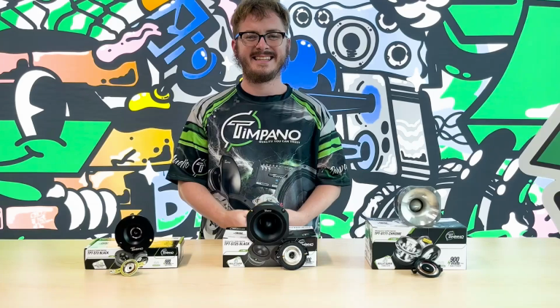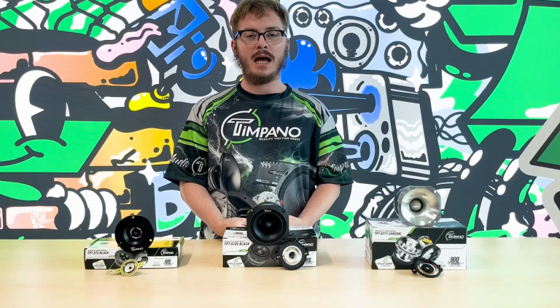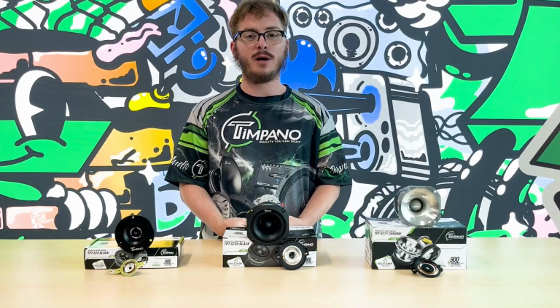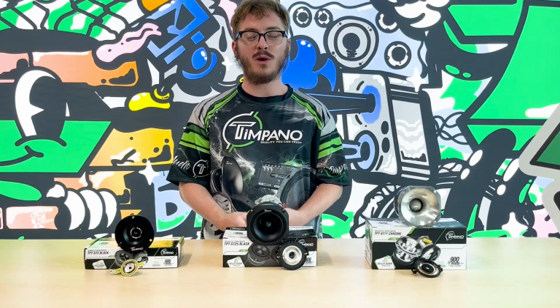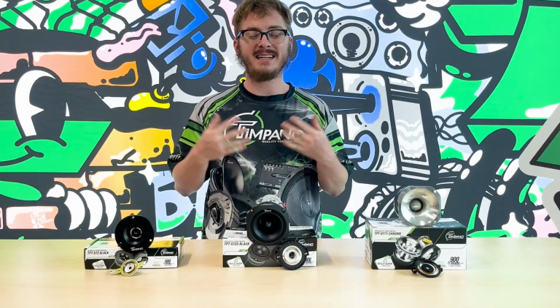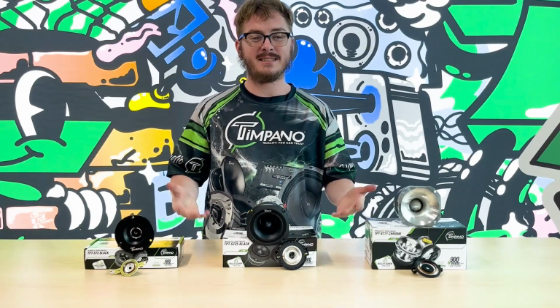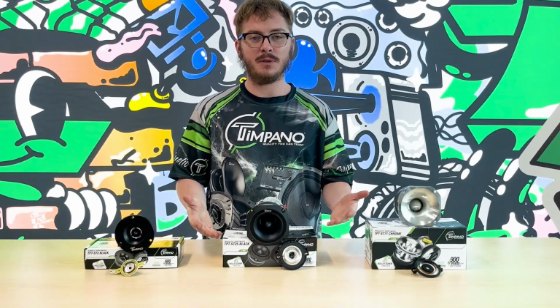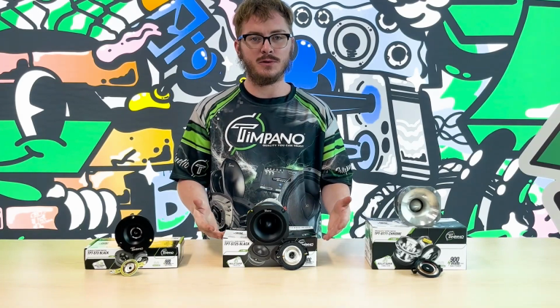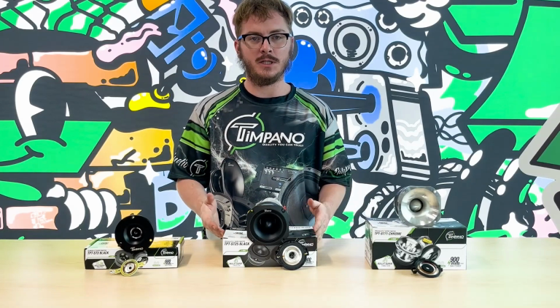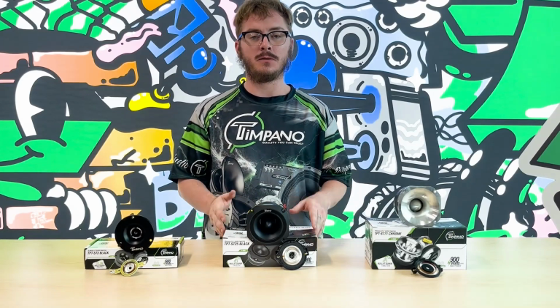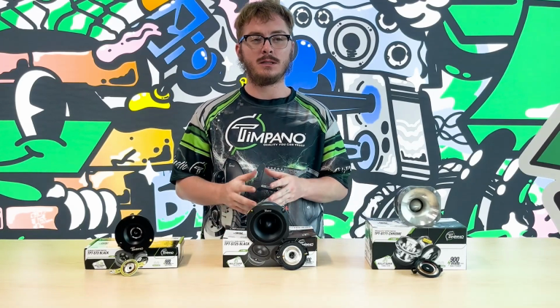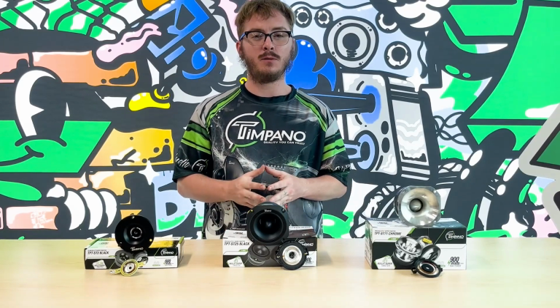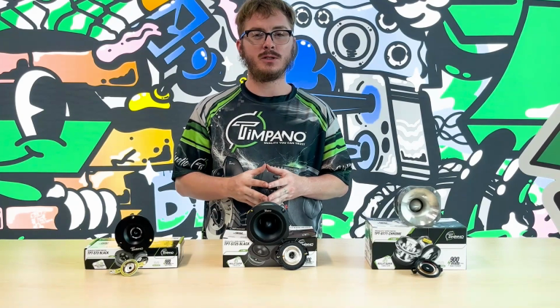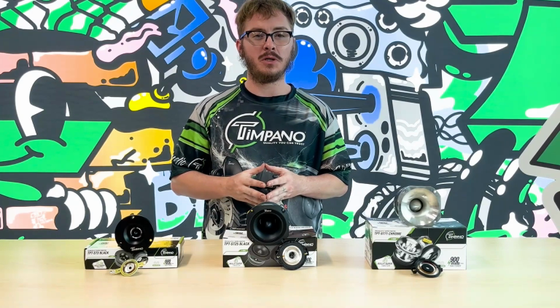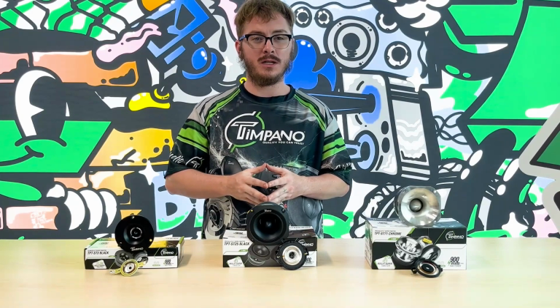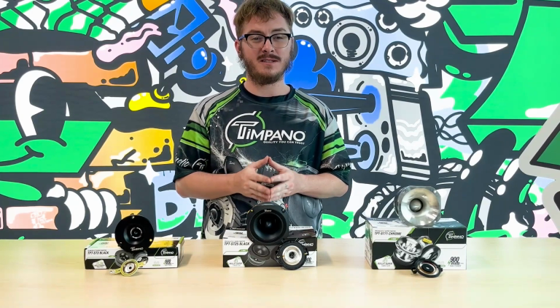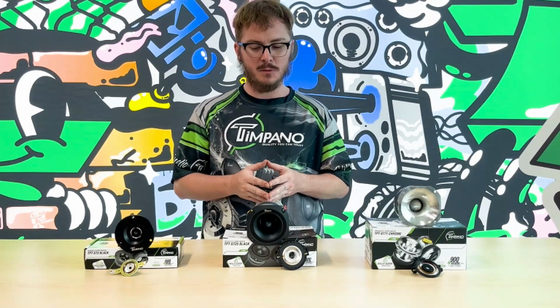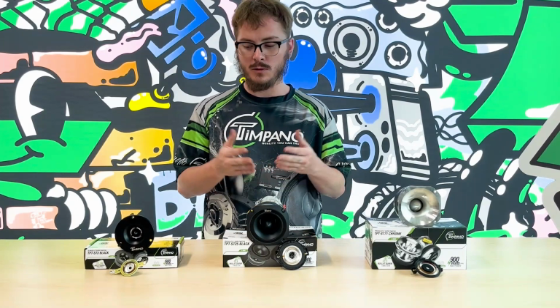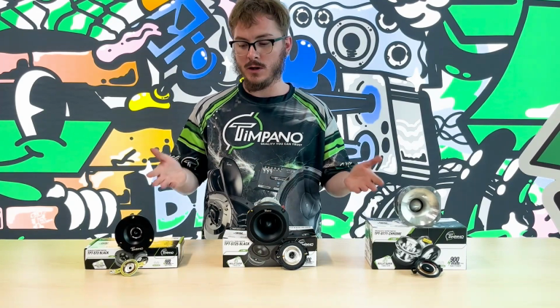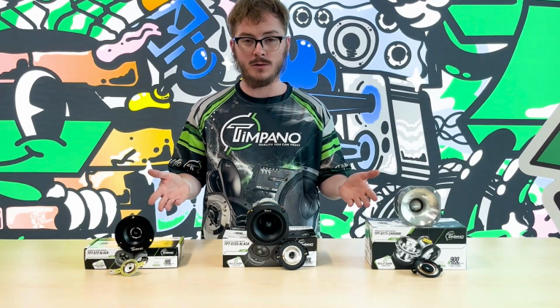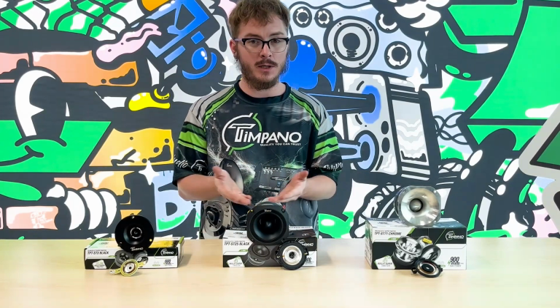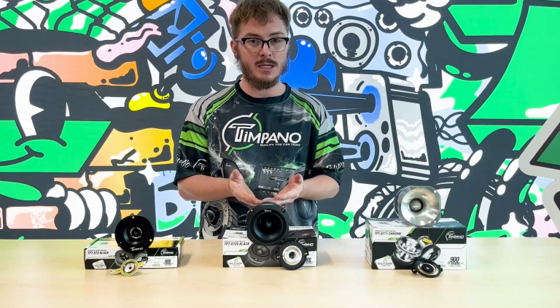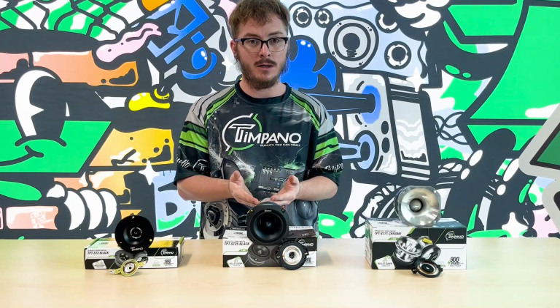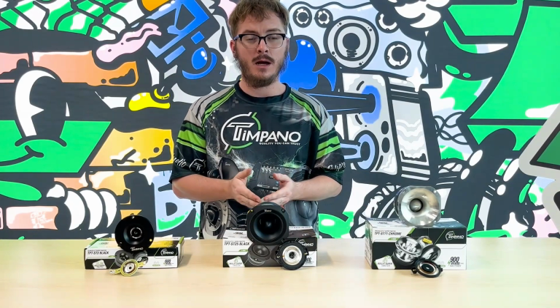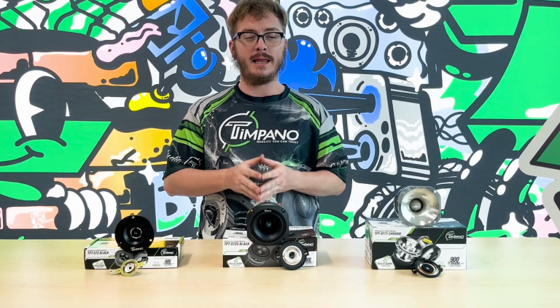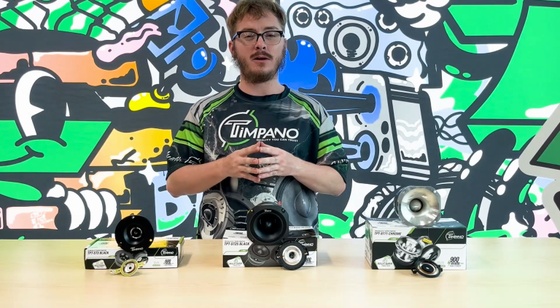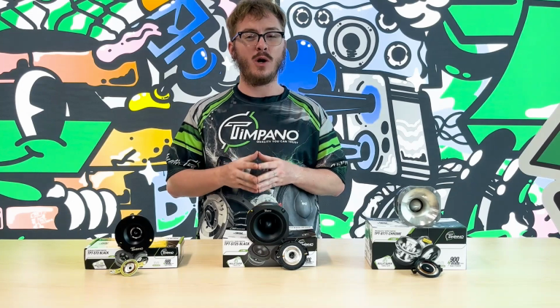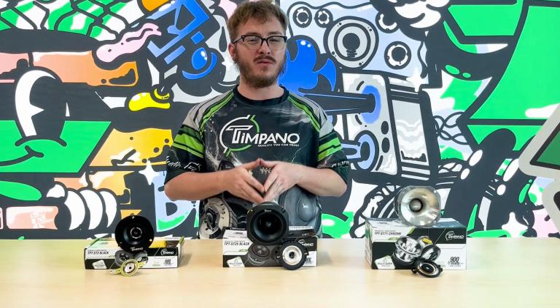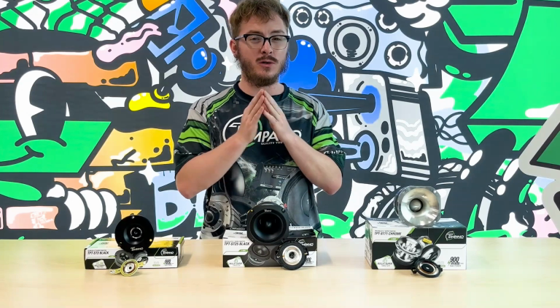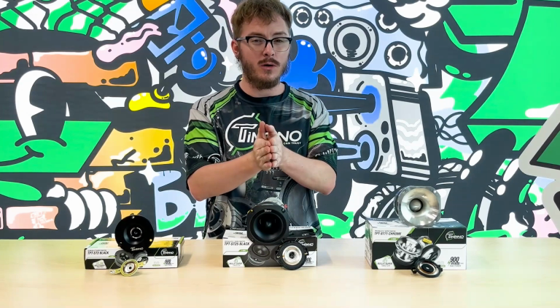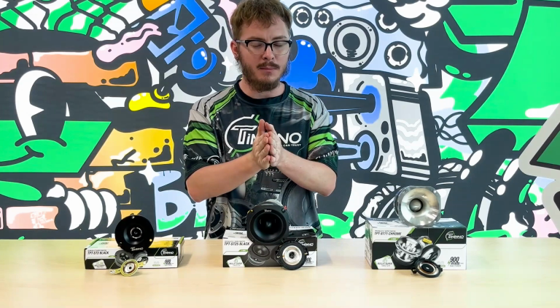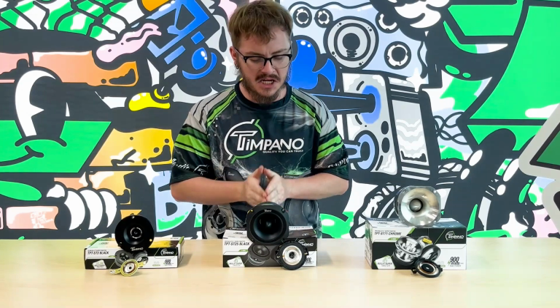Hello guys, welcome back to the 10.0 YouTube channel. Today we'll be showing you the differences between our tweeters here, and that can also help you for your application.